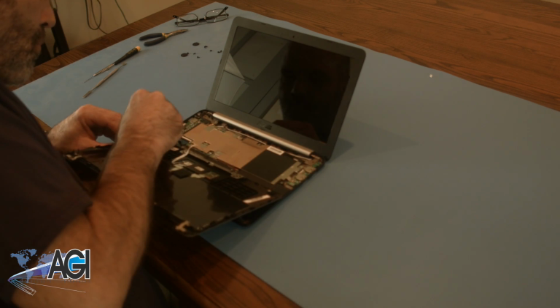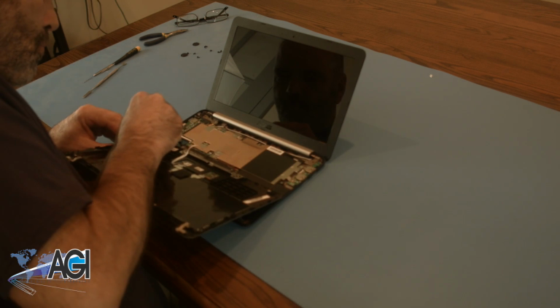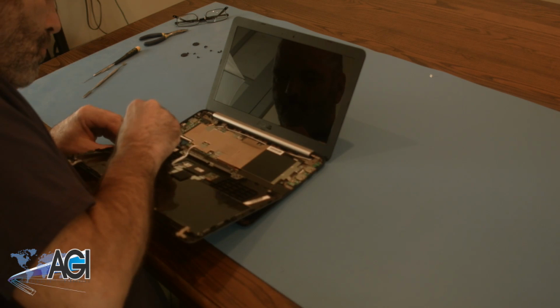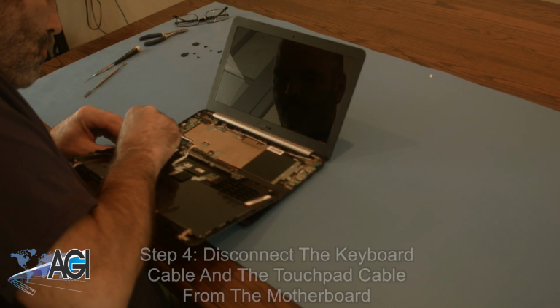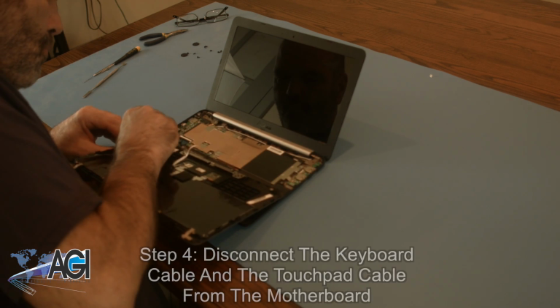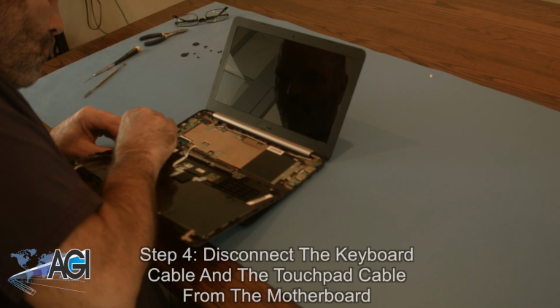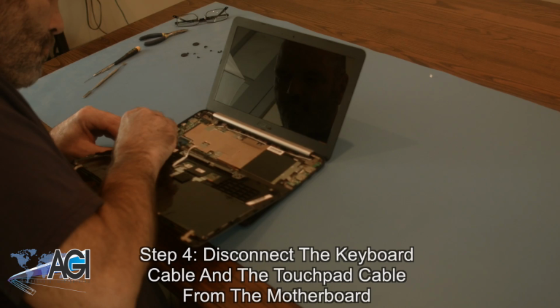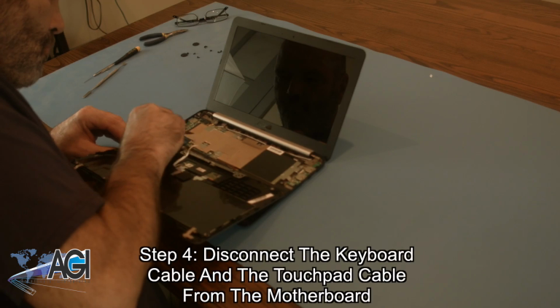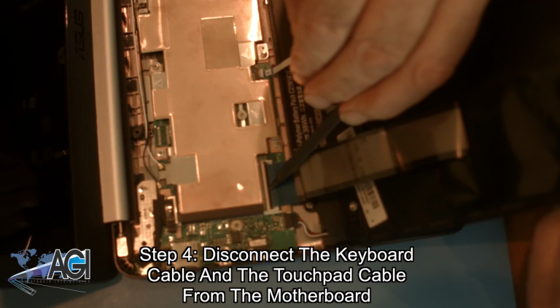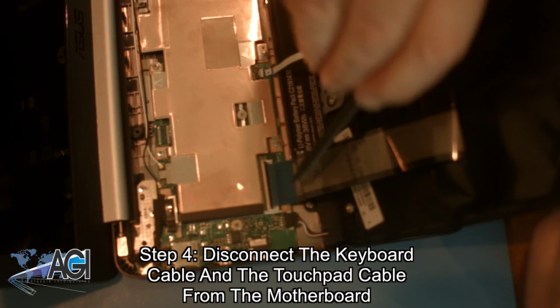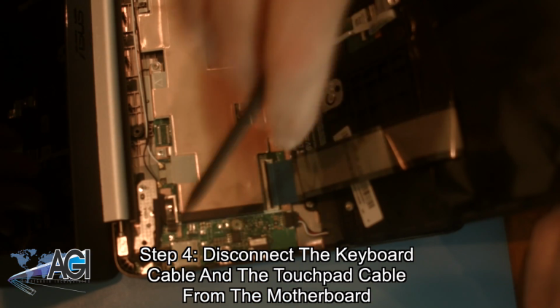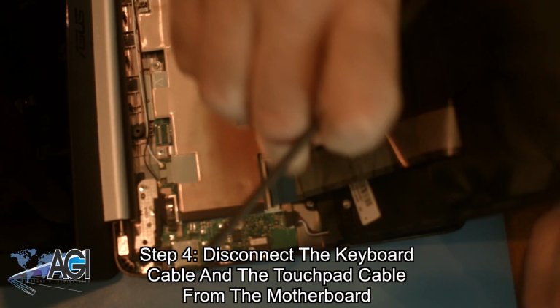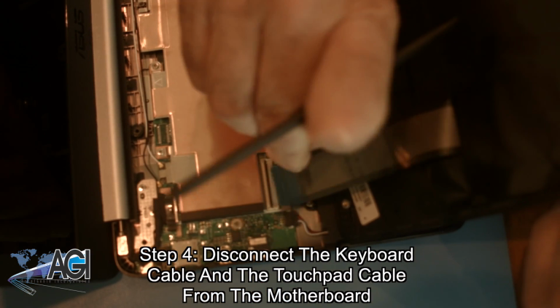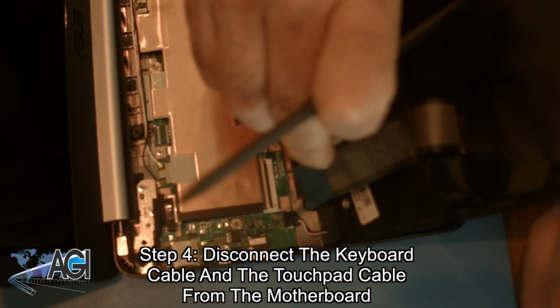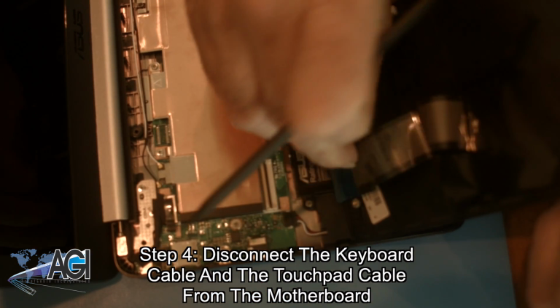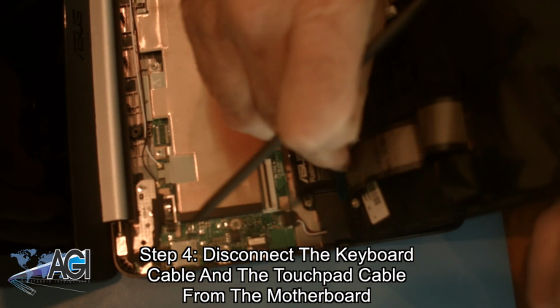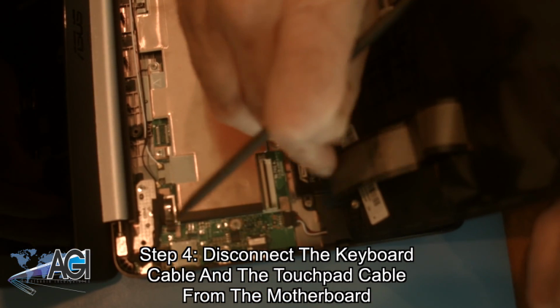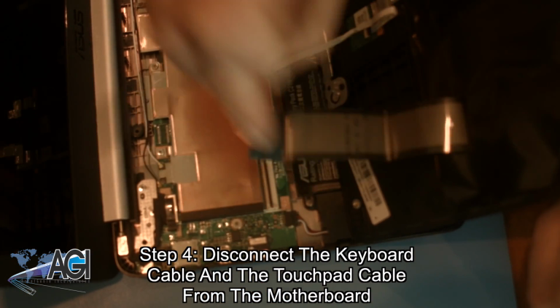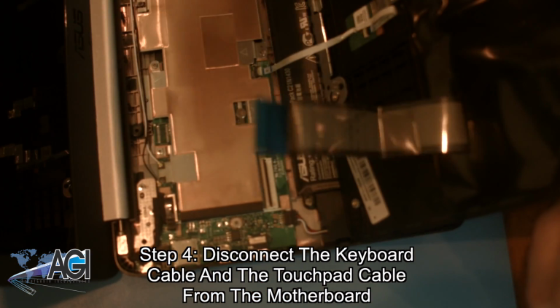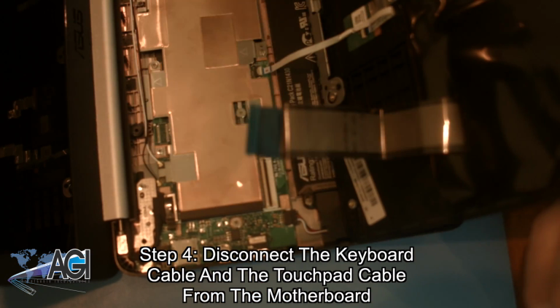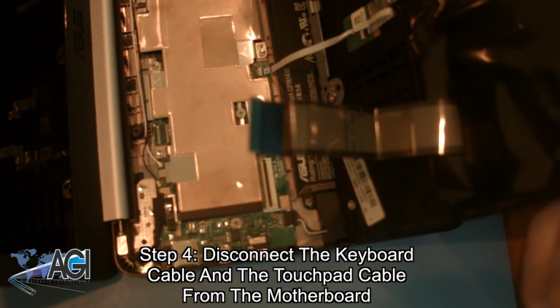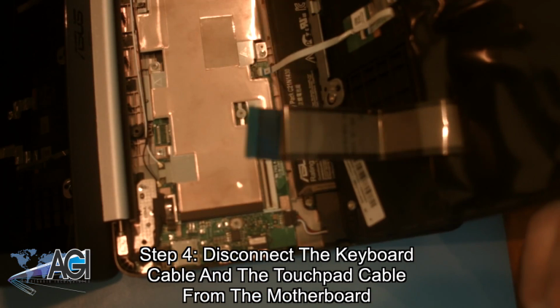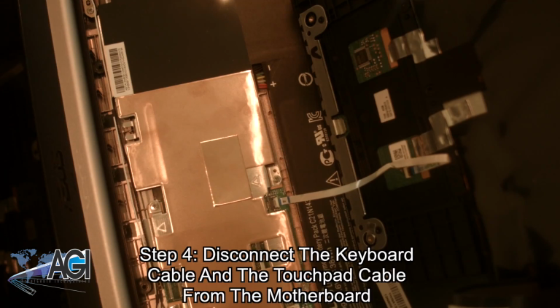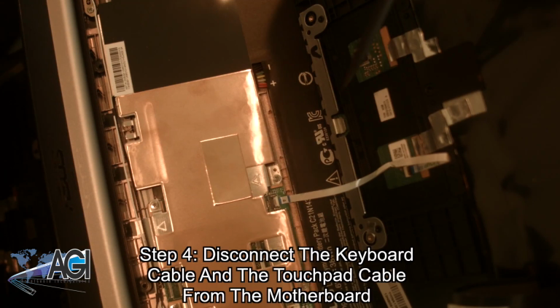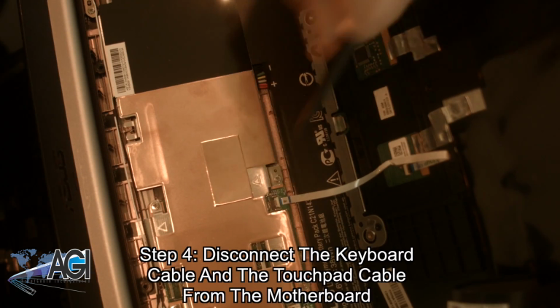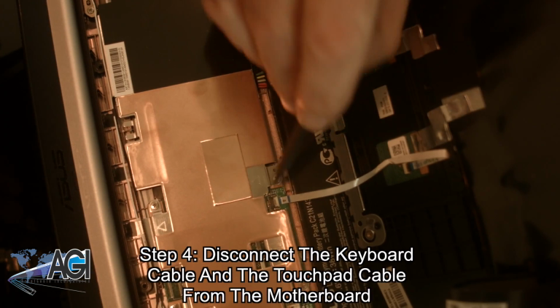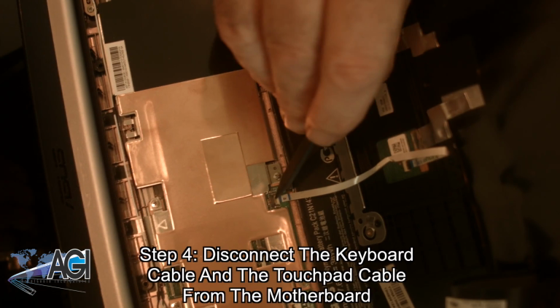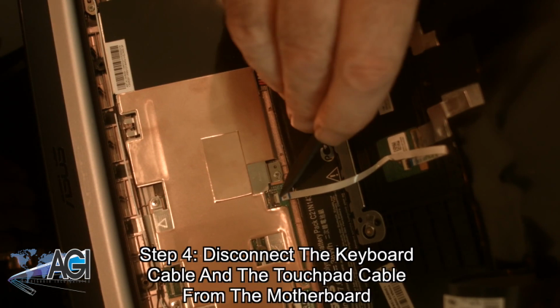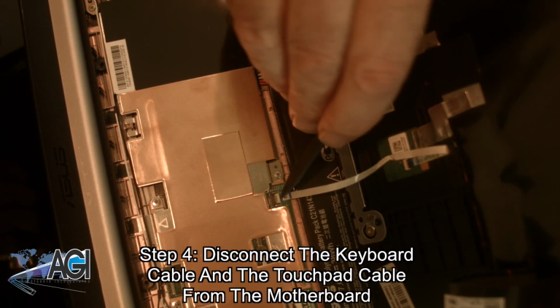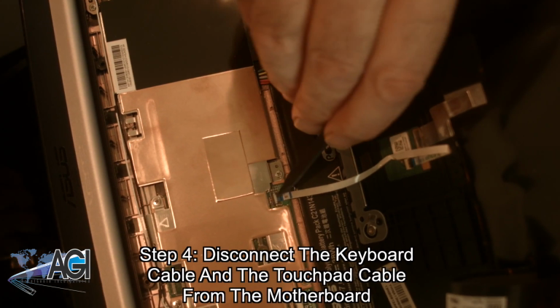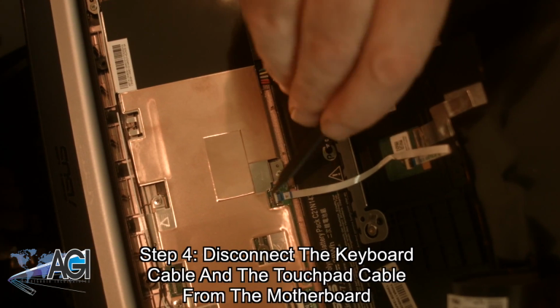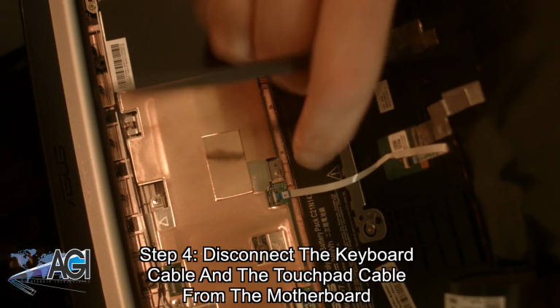To remove the palm rest assembly, you will now disconnect the keyboard cable and the touchpad cable from the motherboard.